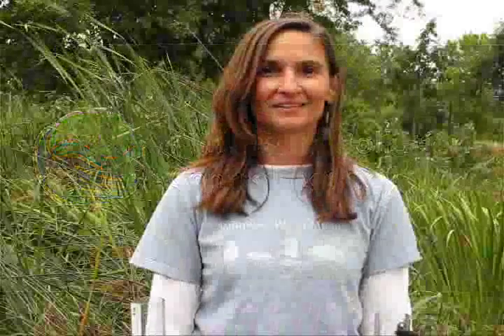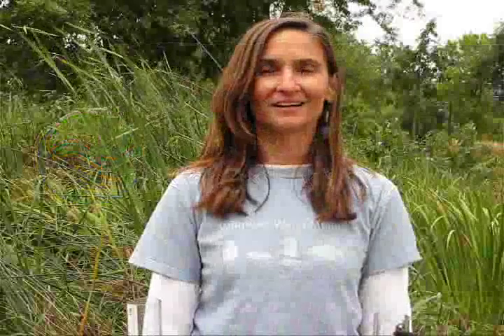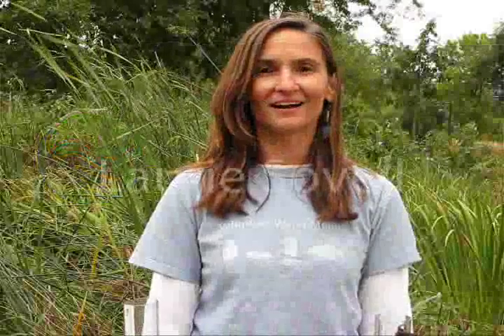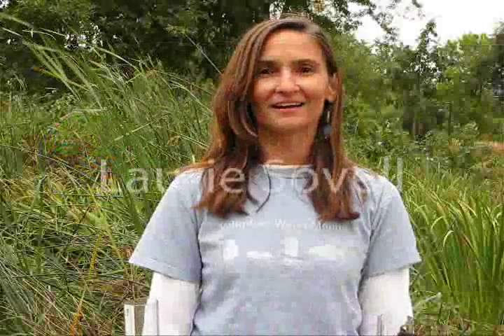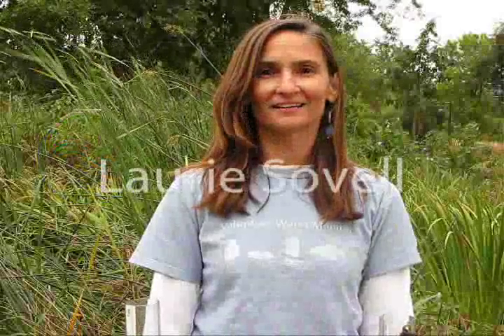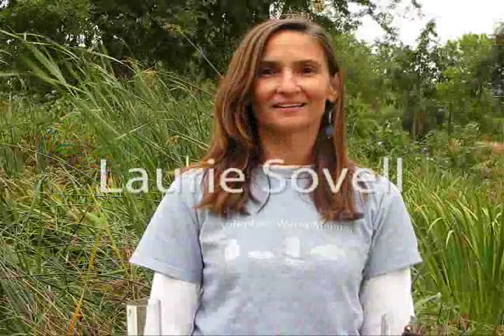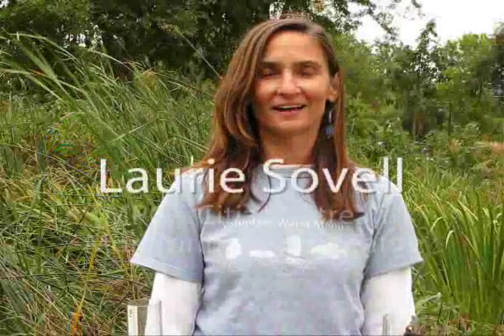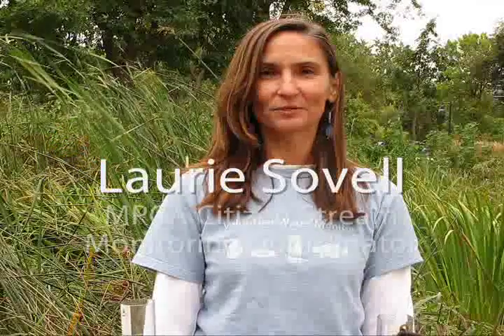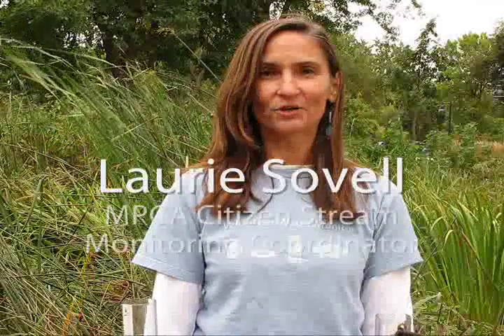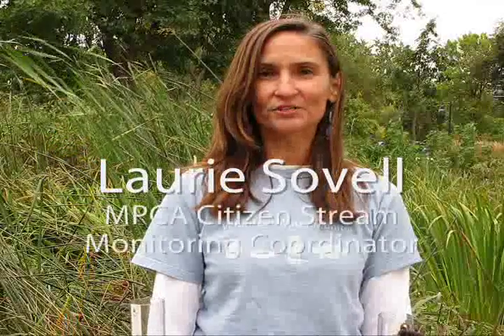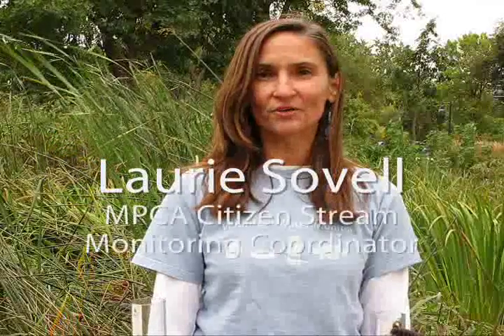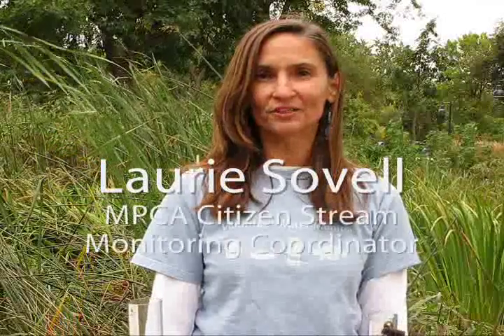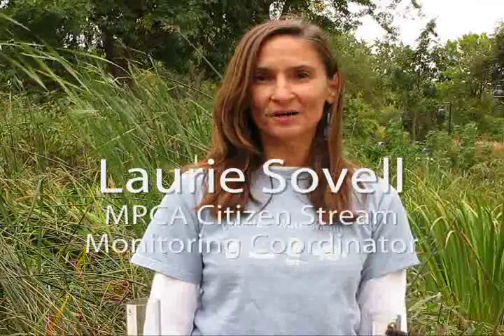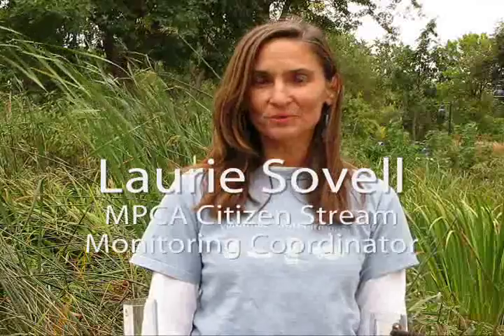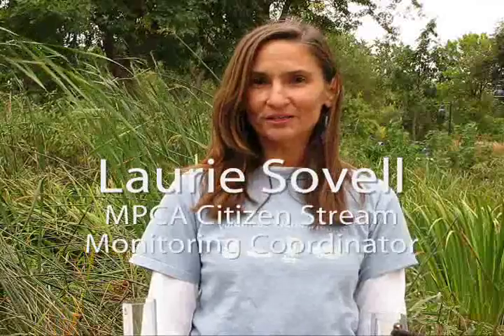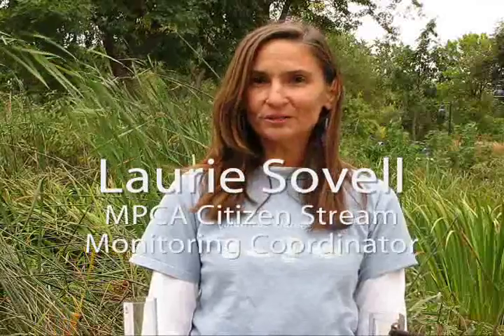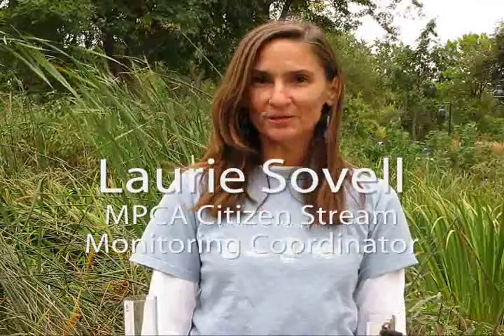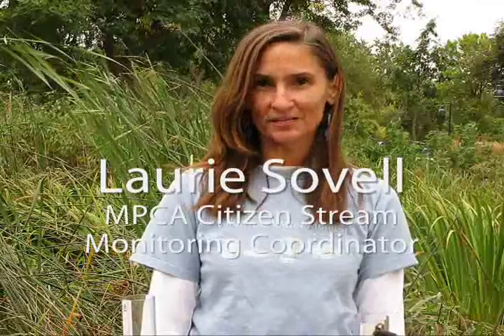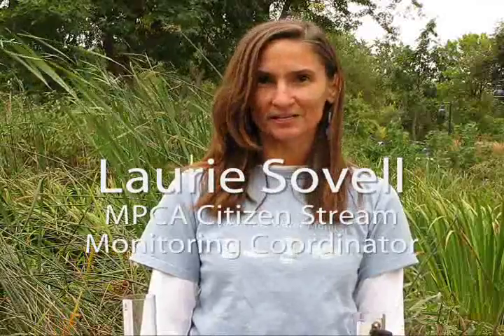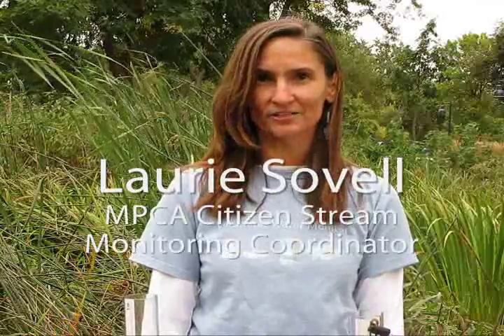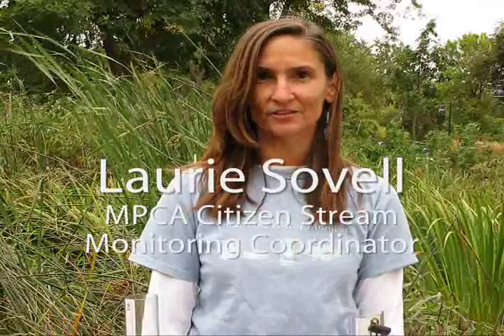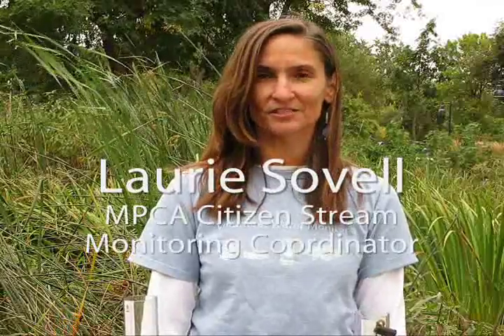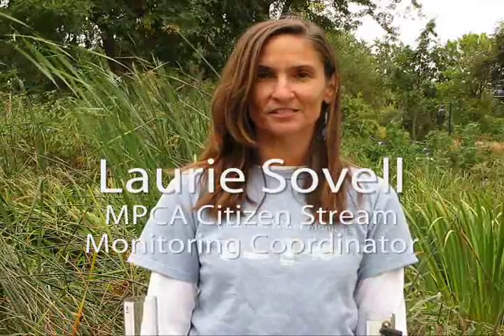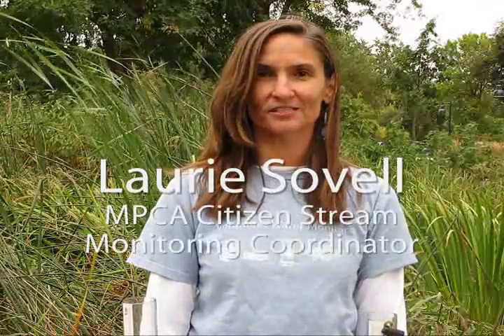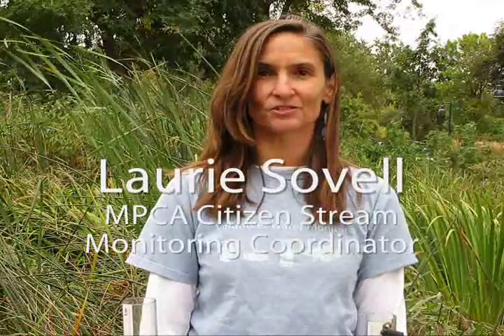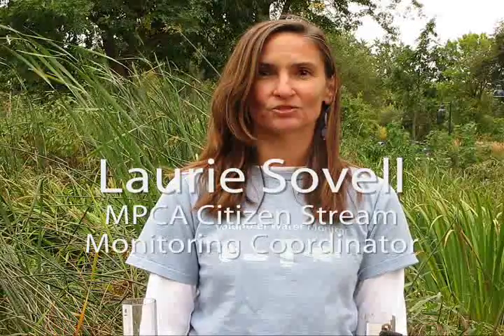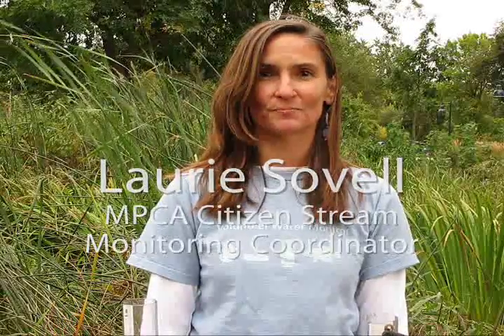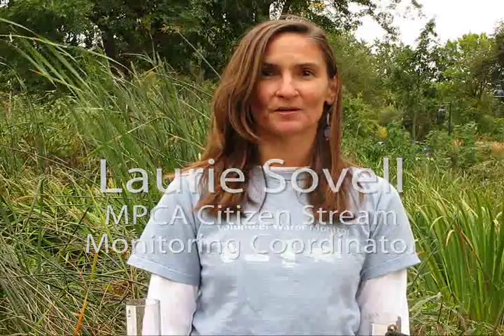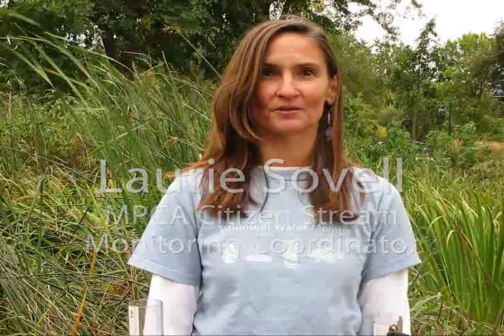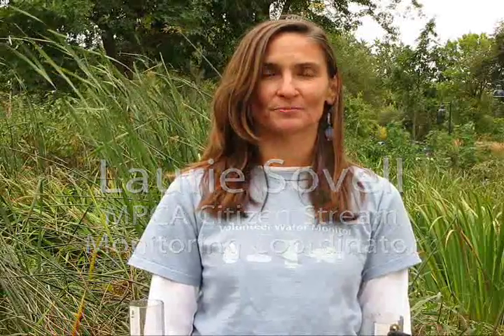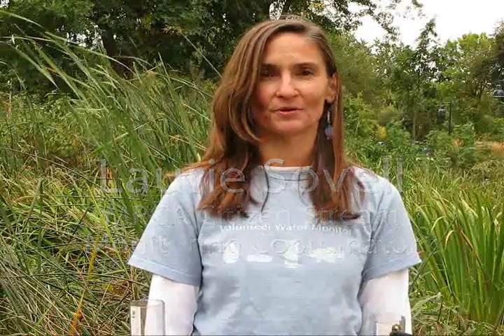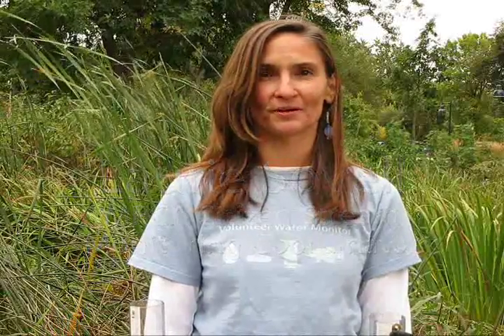Hi, I'm Lori Sovel. I'm one of the coordinators of the Citizen Stream Monitoring Program.